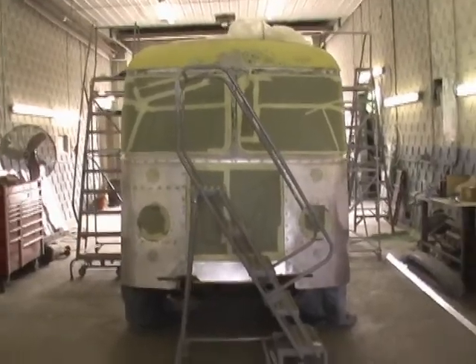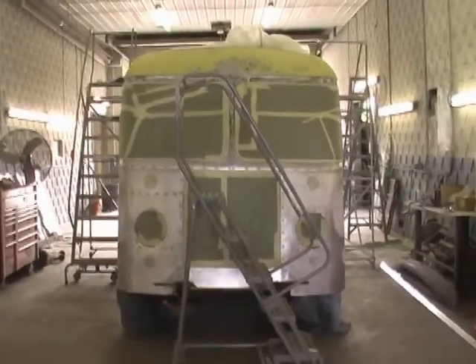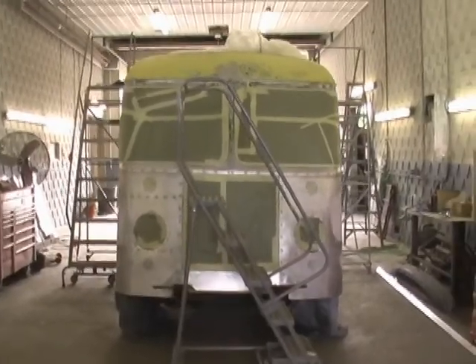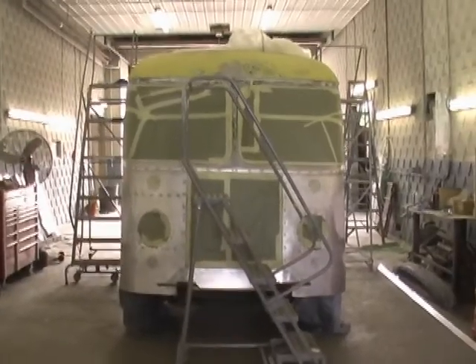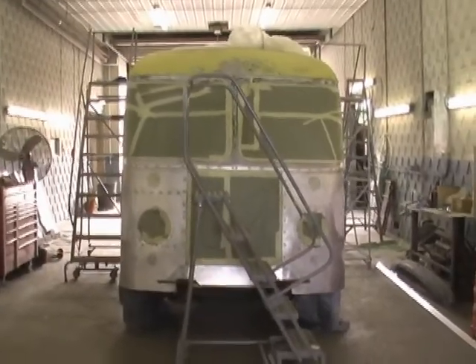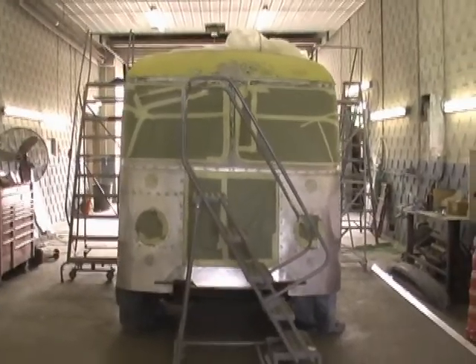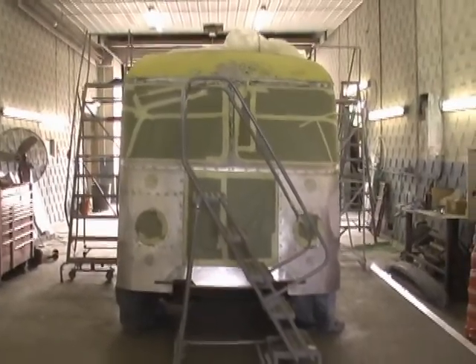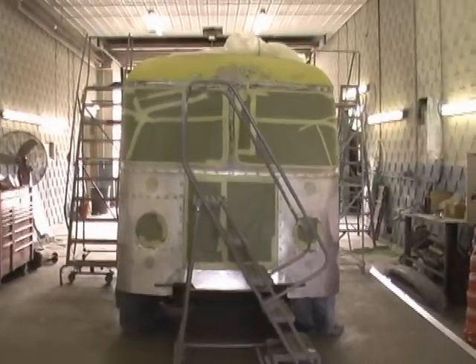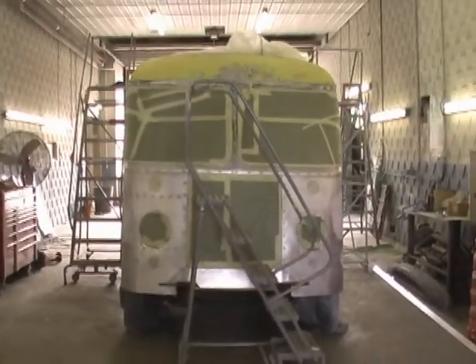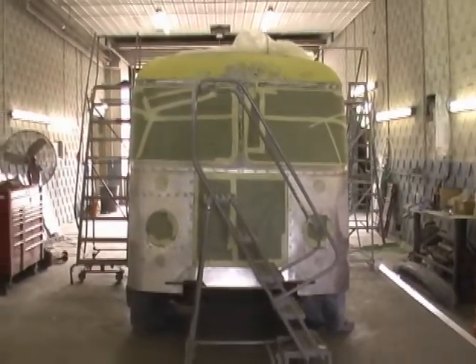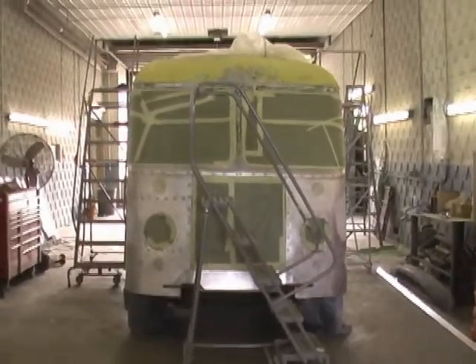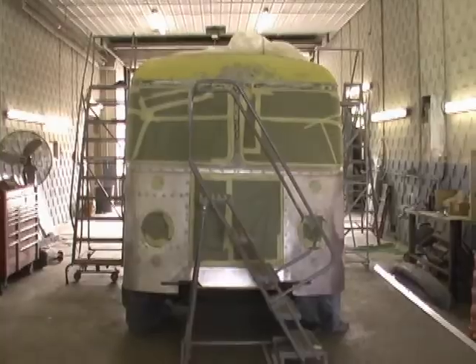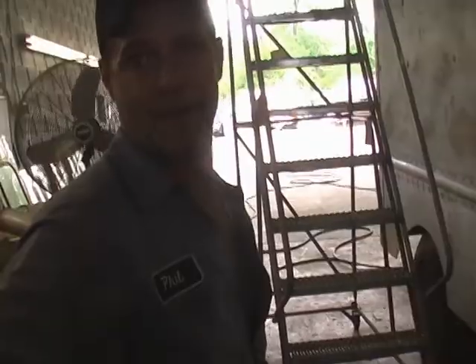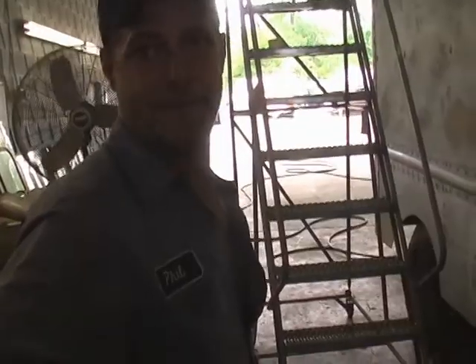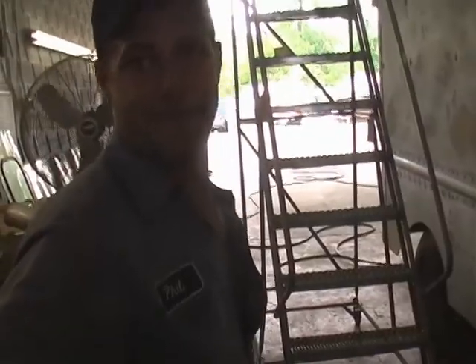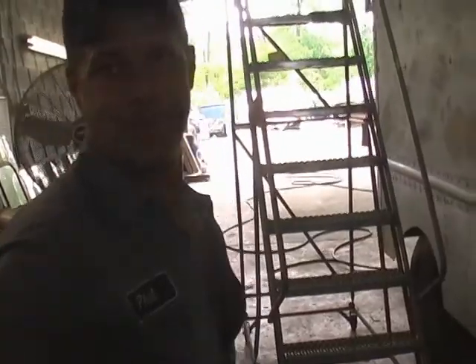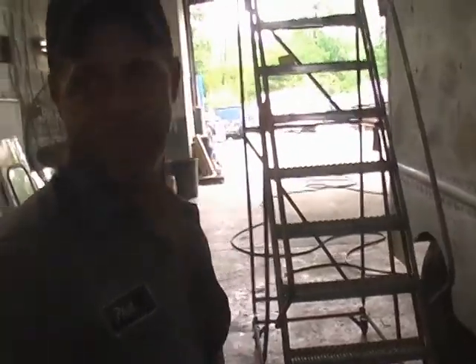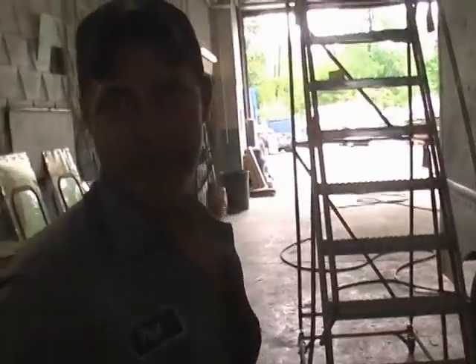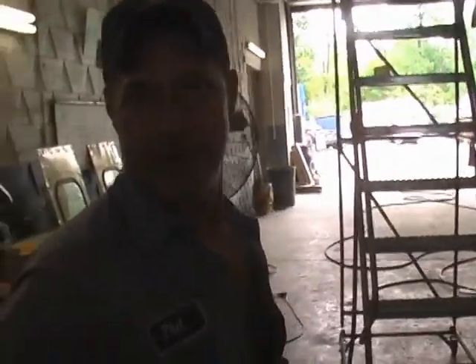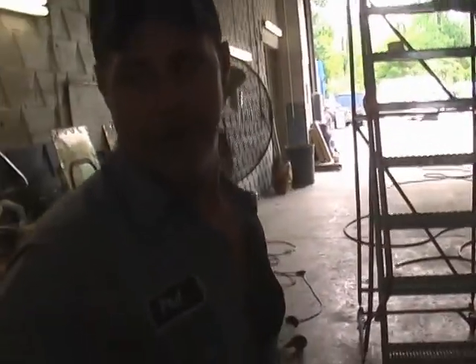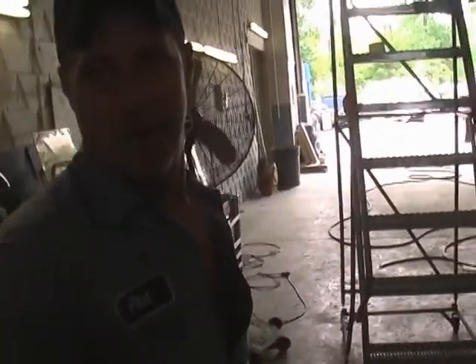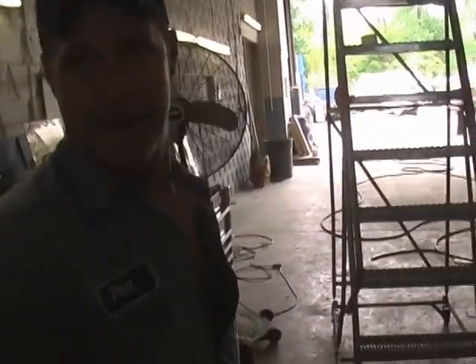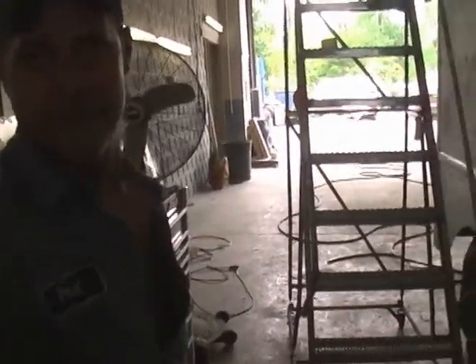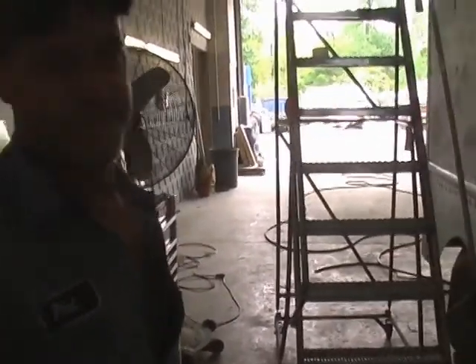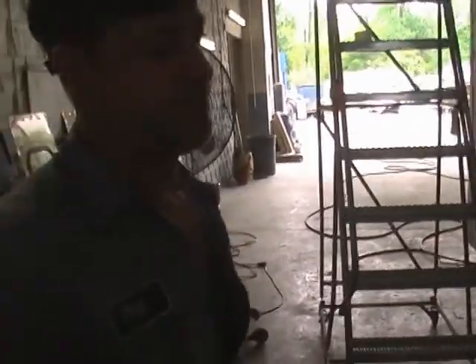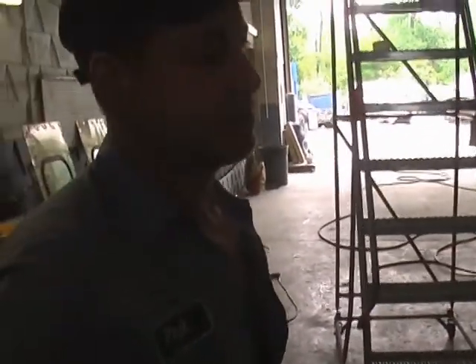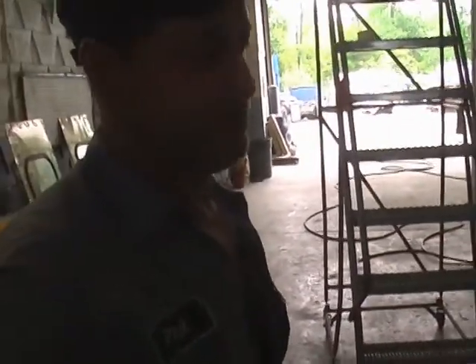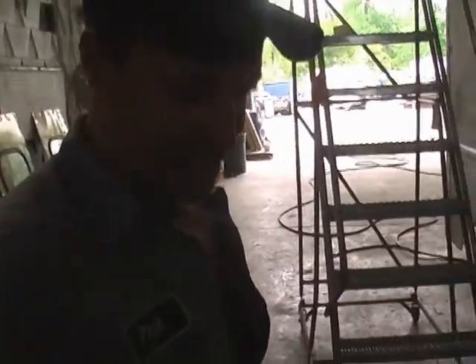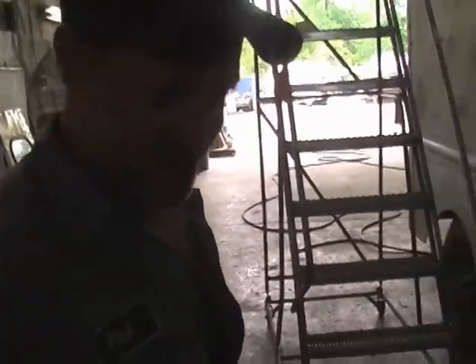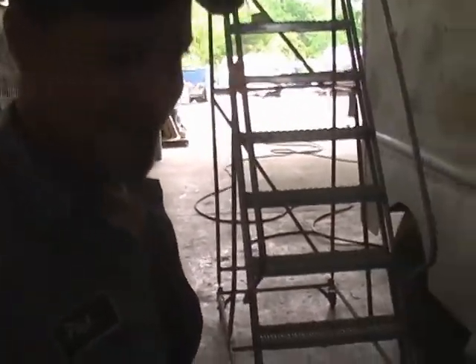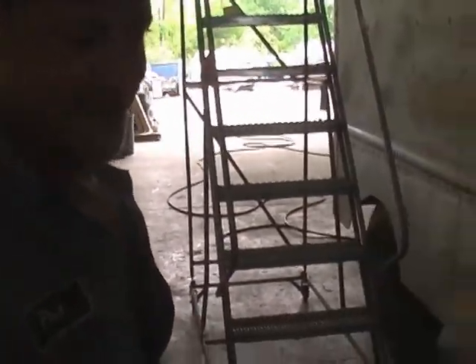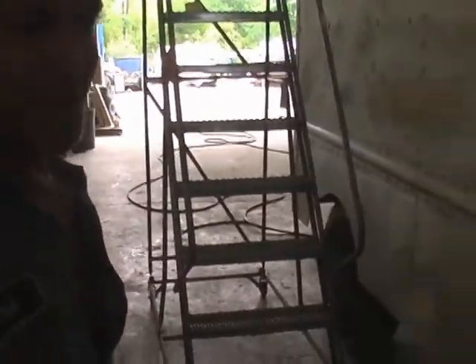So what color are you painting it this time? Silver. Awesome. Like a toaster. It's like a toaster.